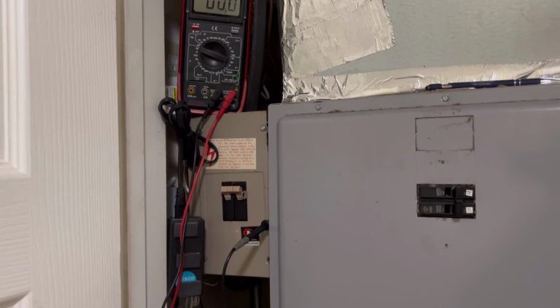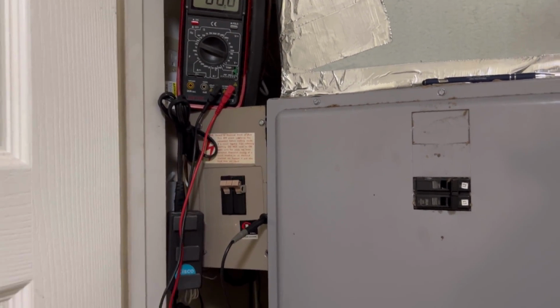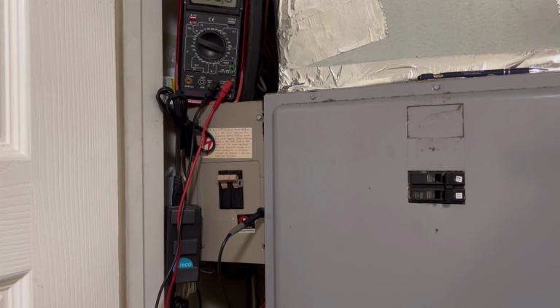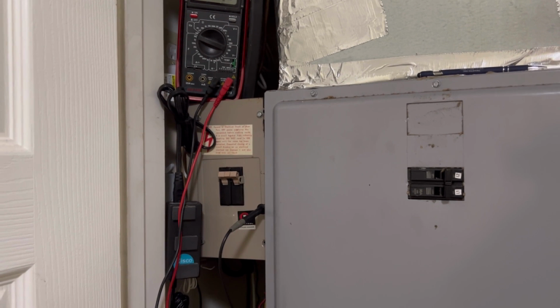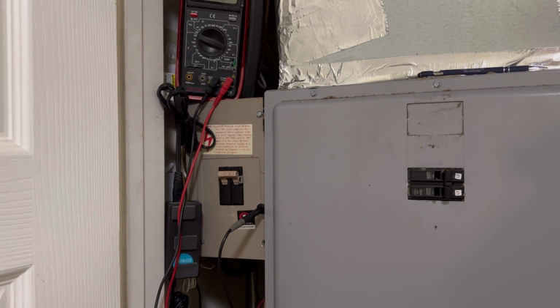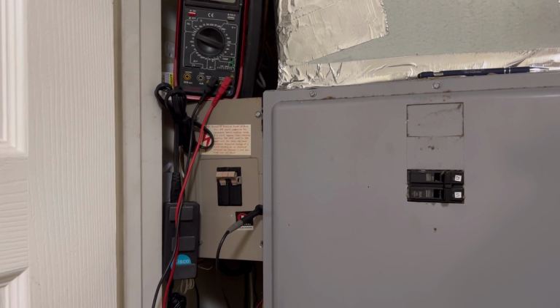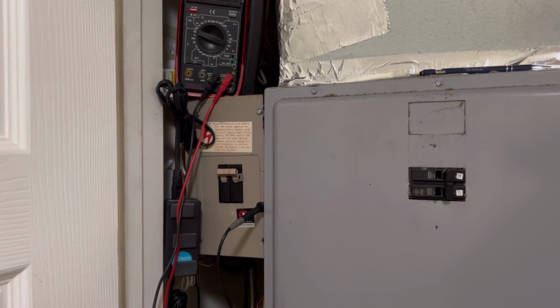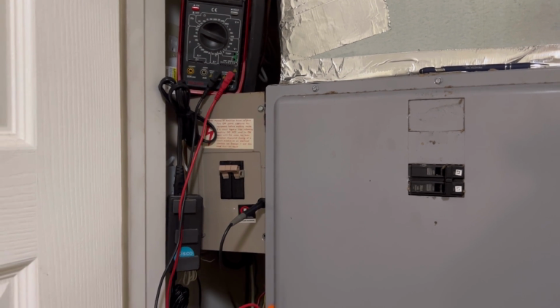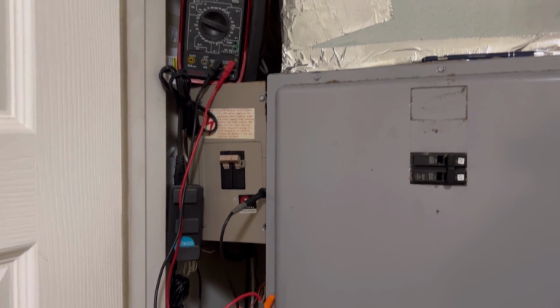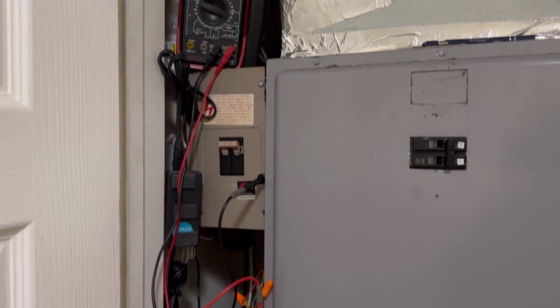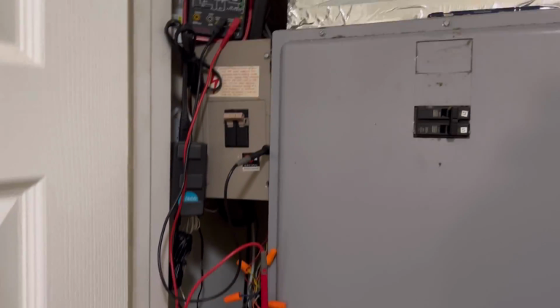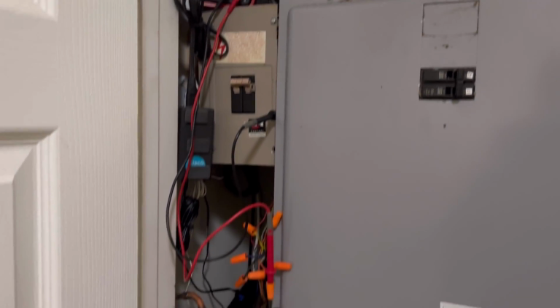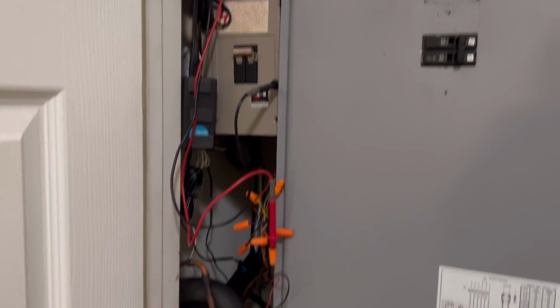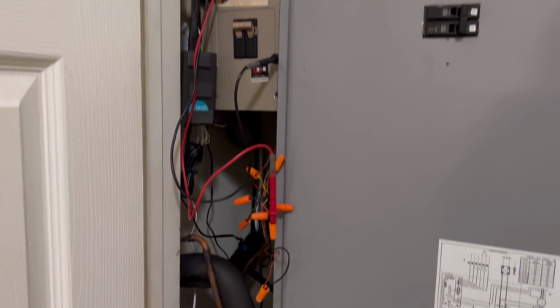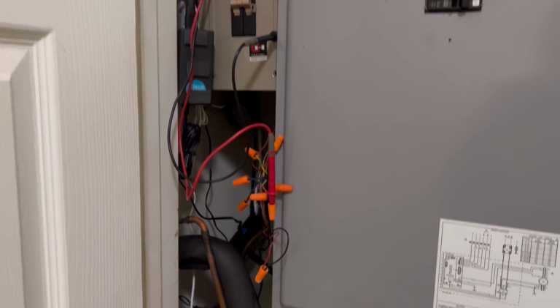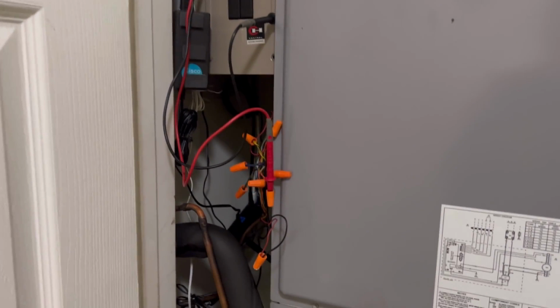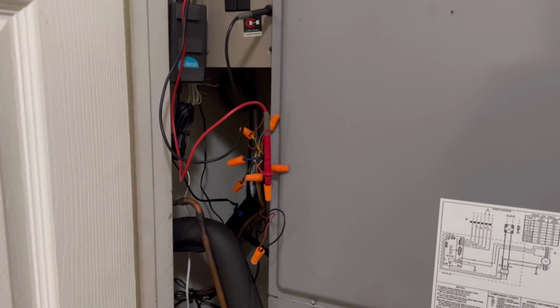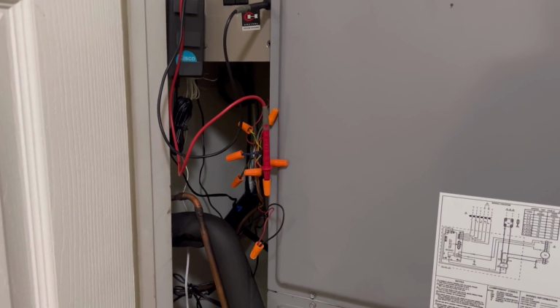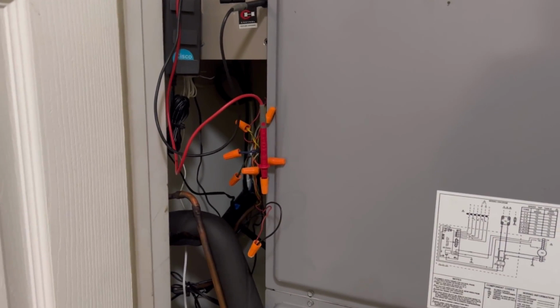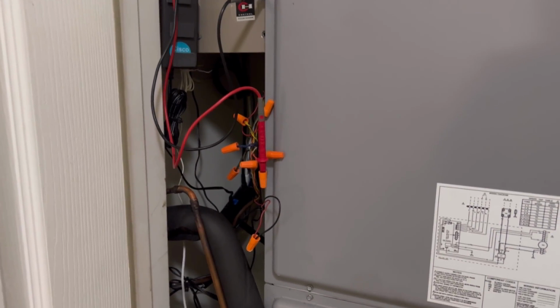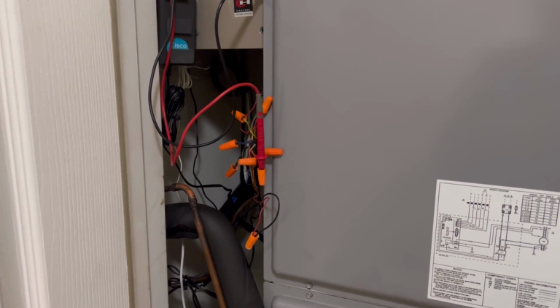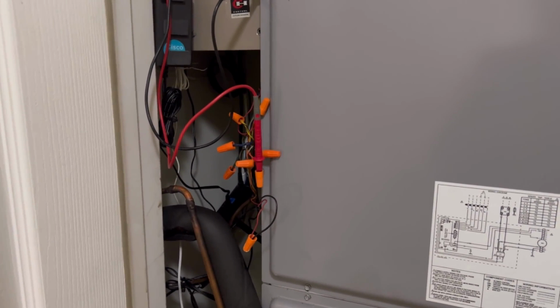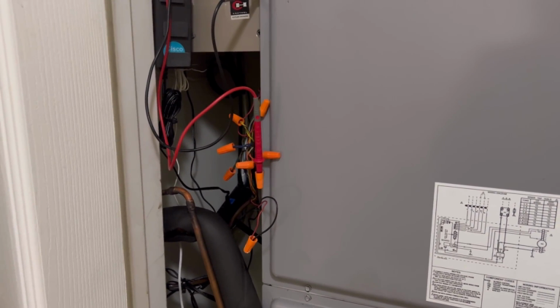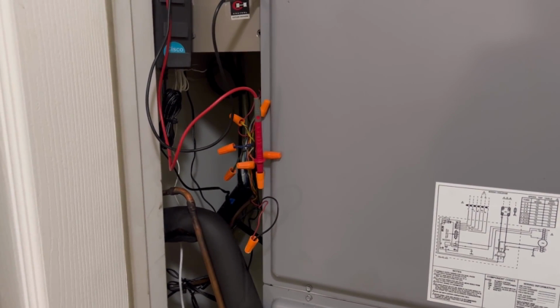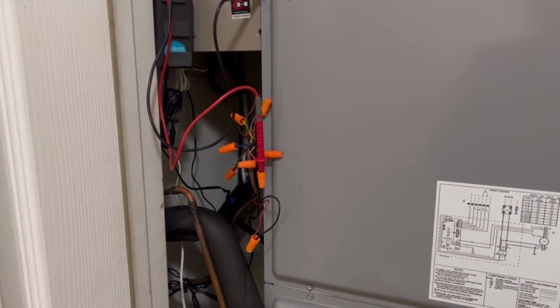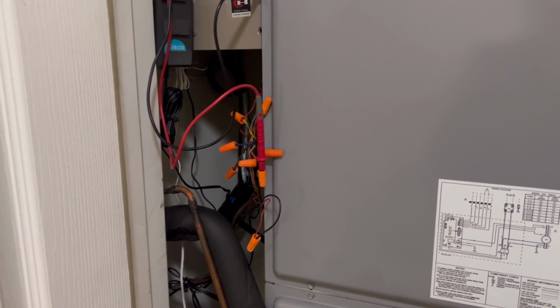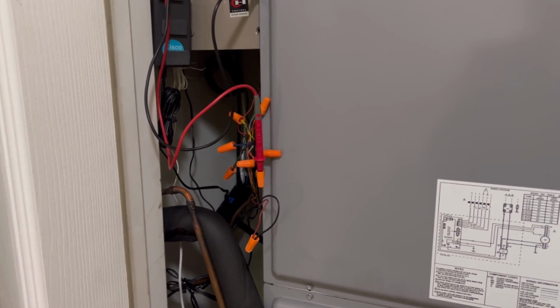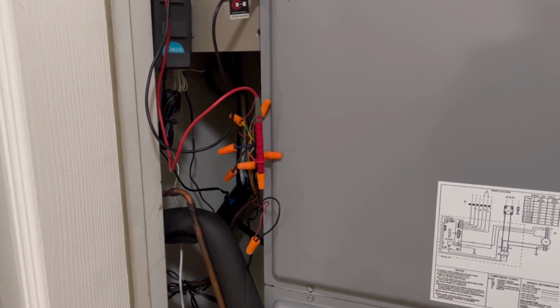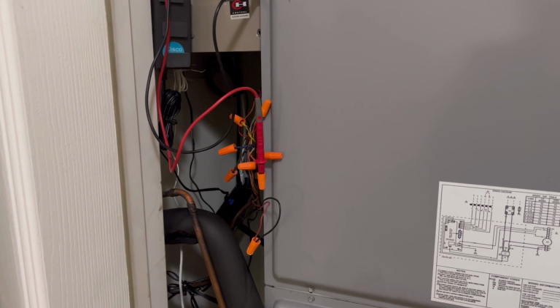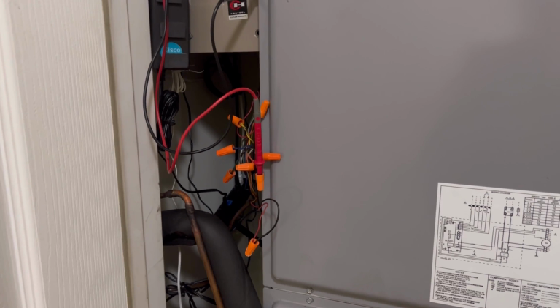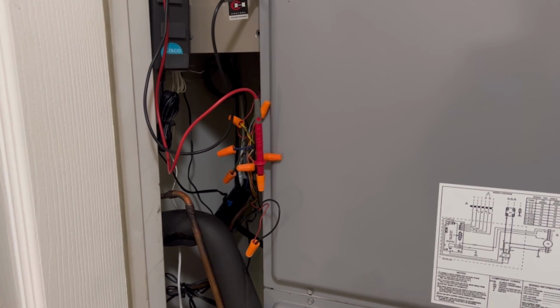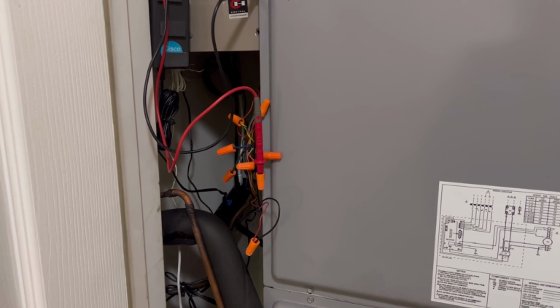Everything's working just fine now with the Honeywell. Strangely enough, I did see 27 volts coming out at times when it was set on cool with the Nest, but never on heat.